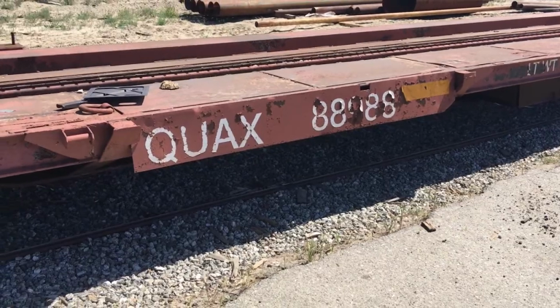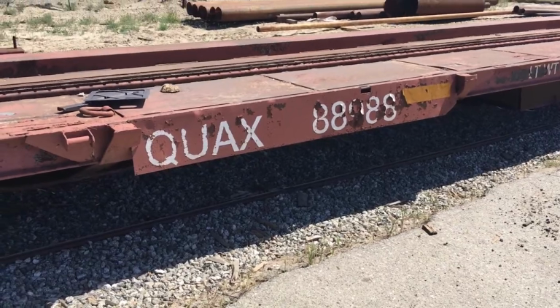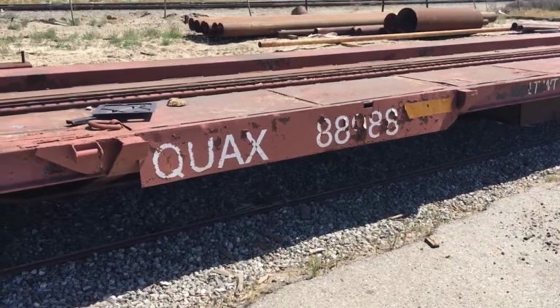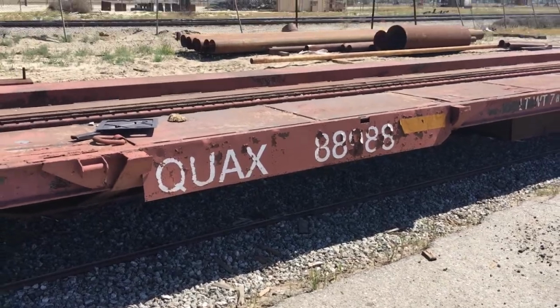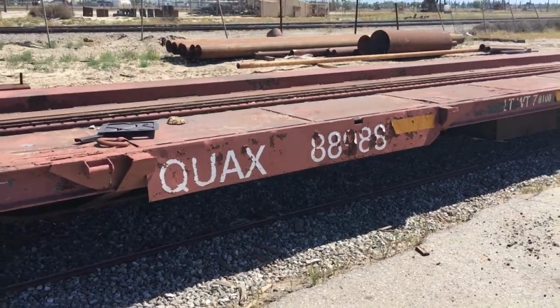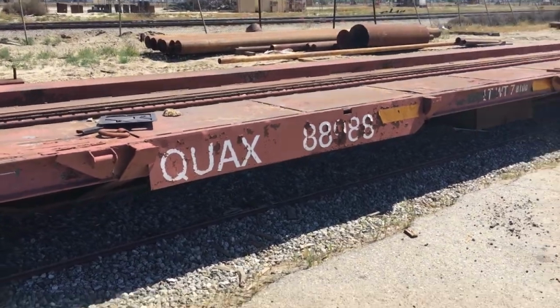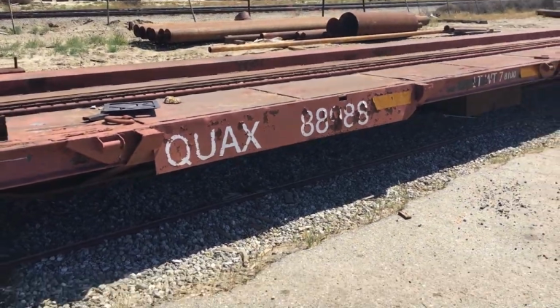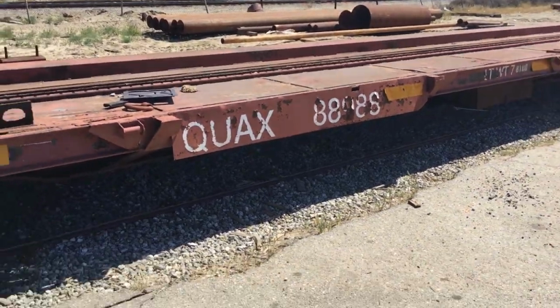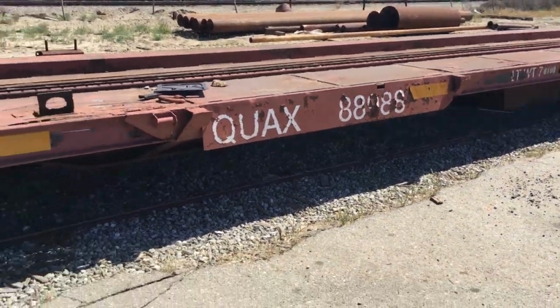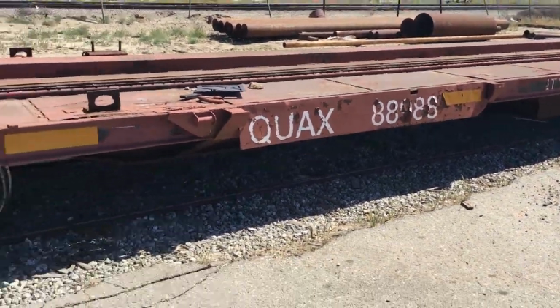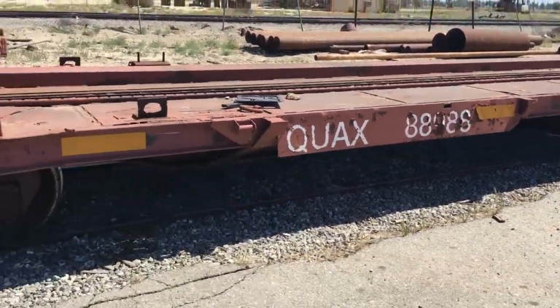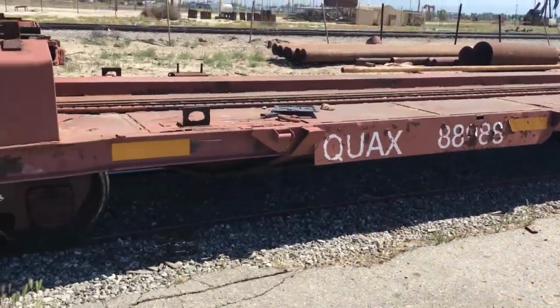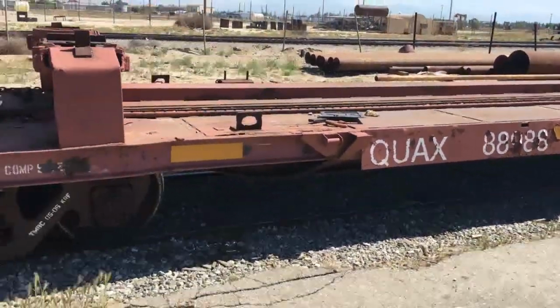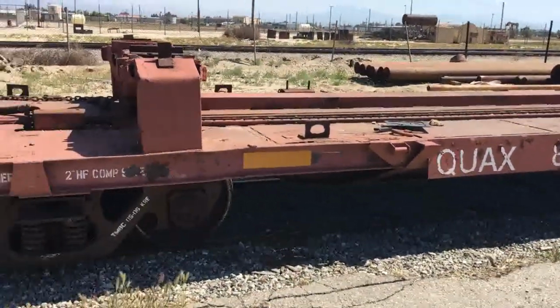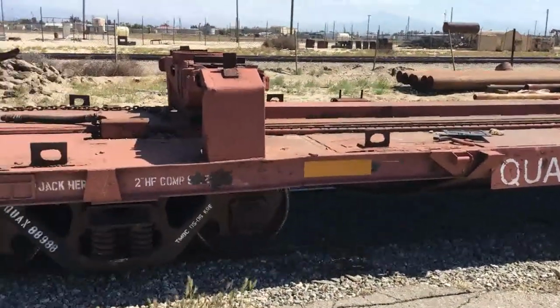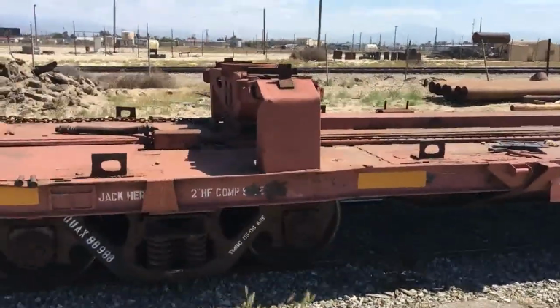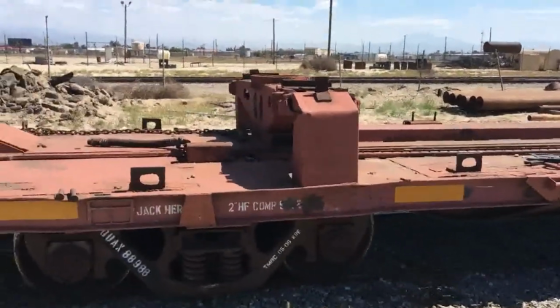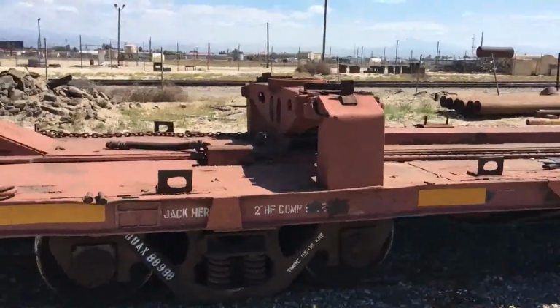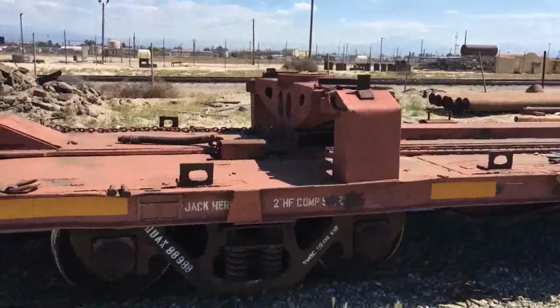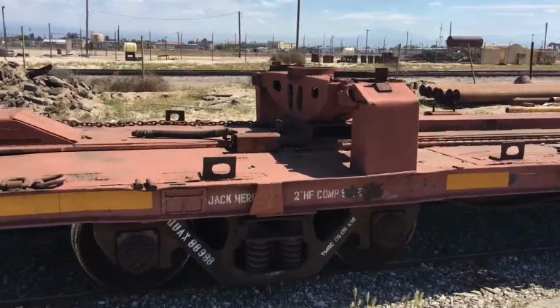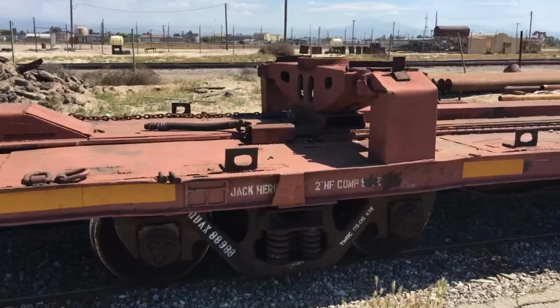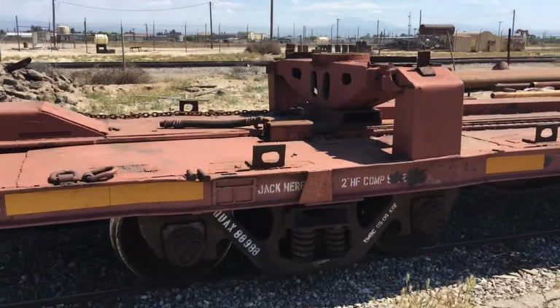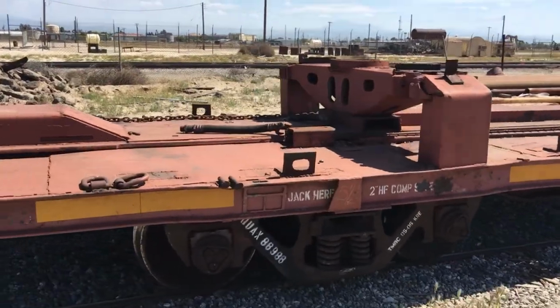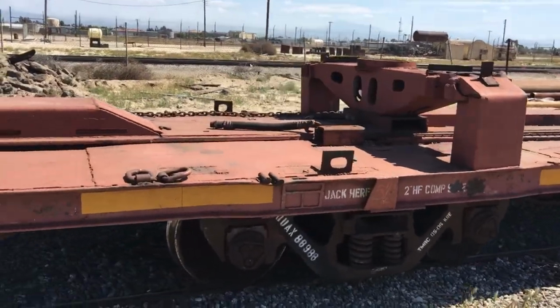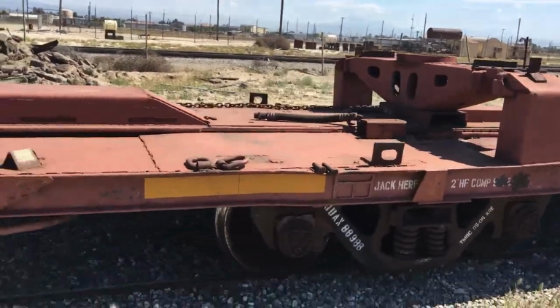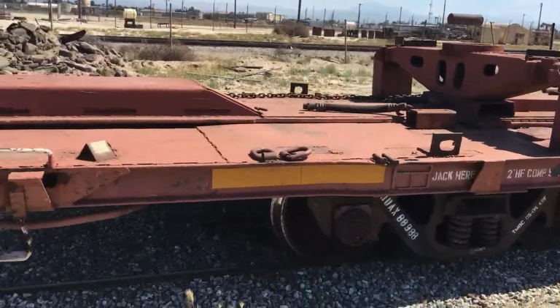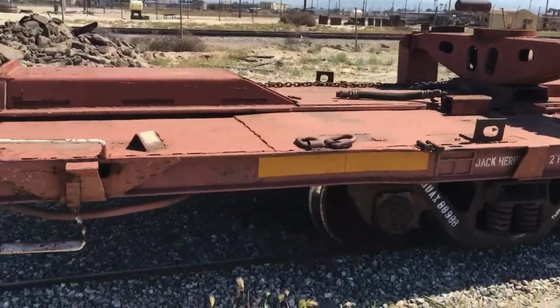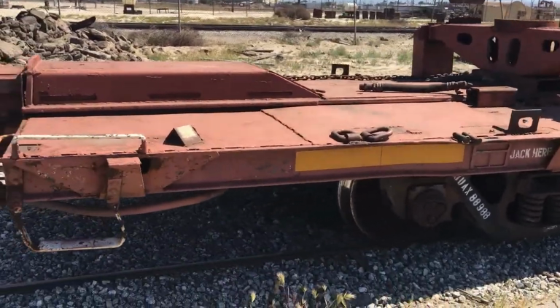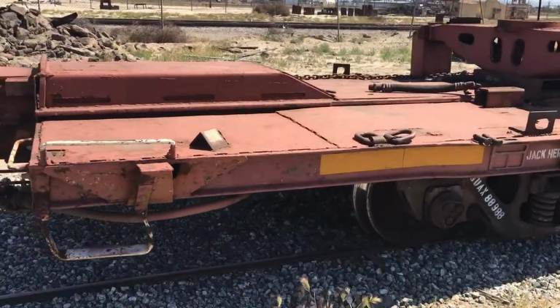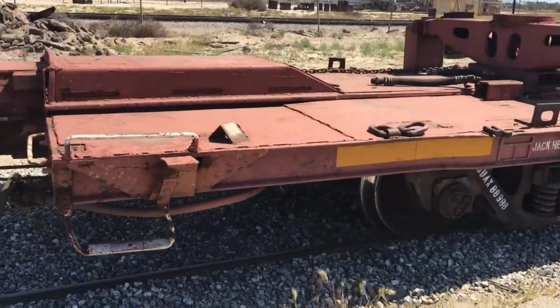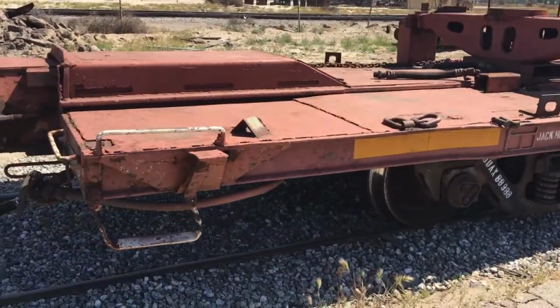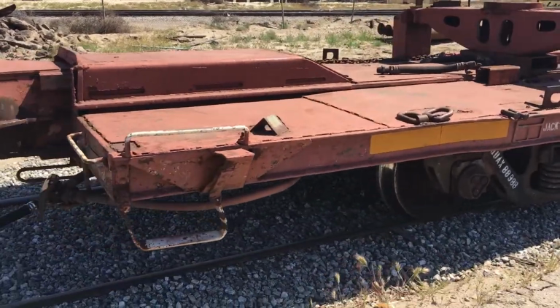QUAX88988 — this car just came in today. It is an 89-foot black car. Let's take a walk around.